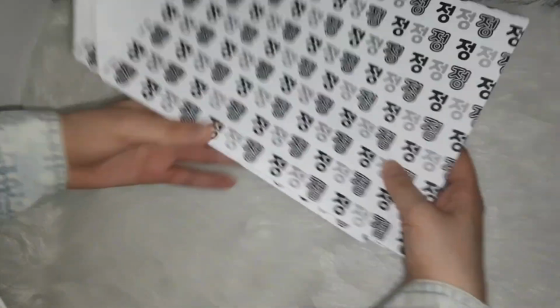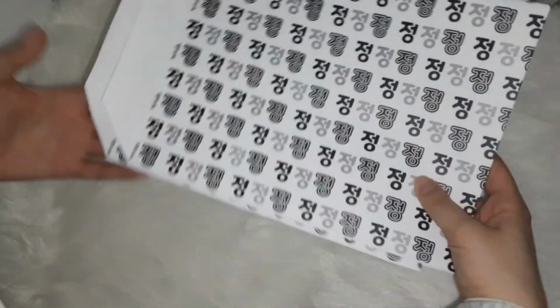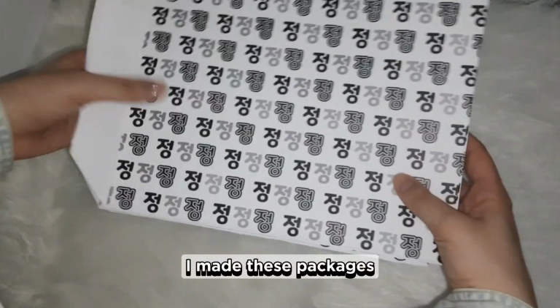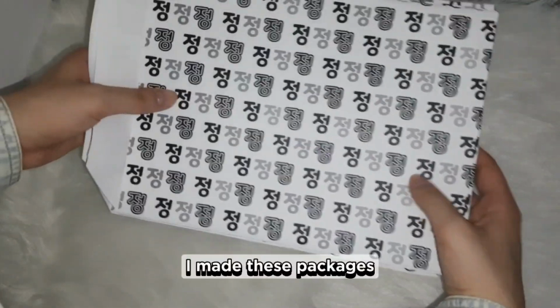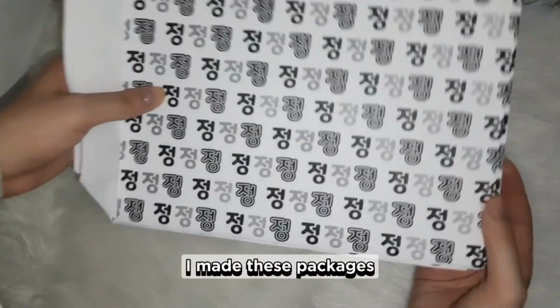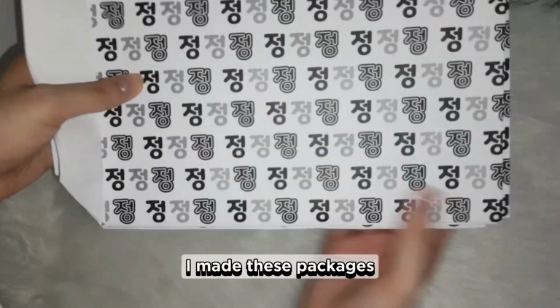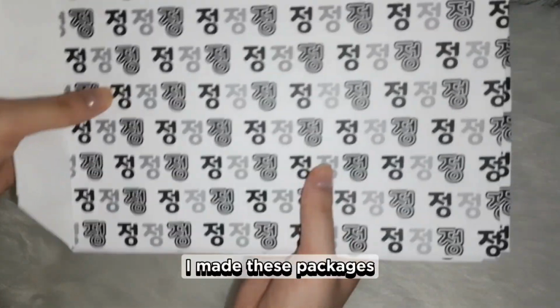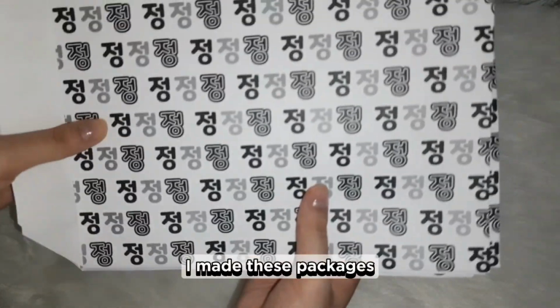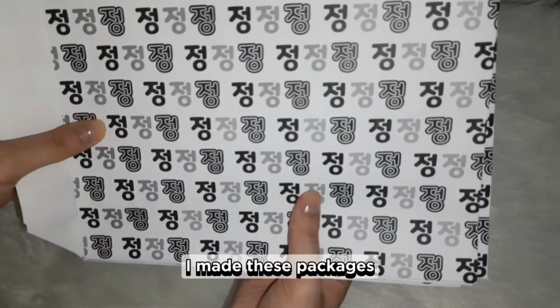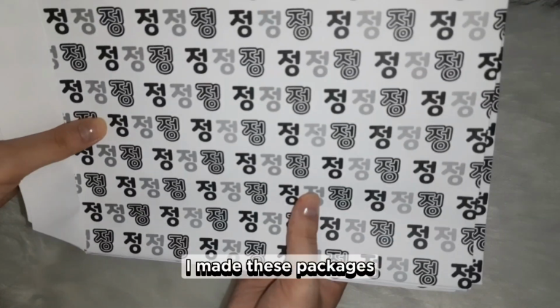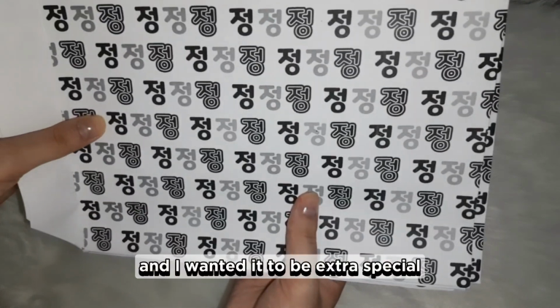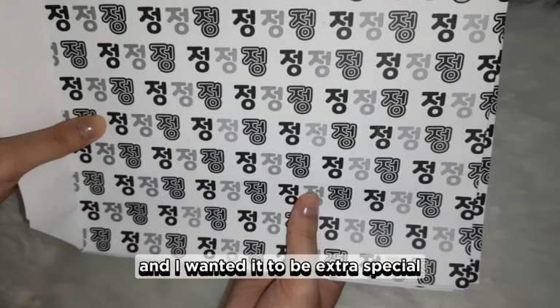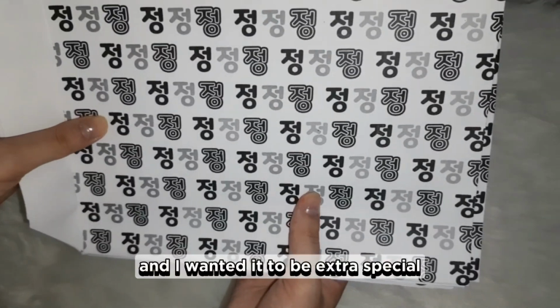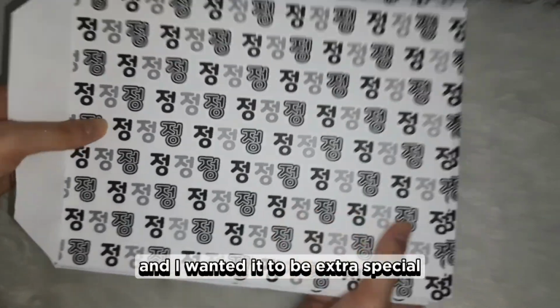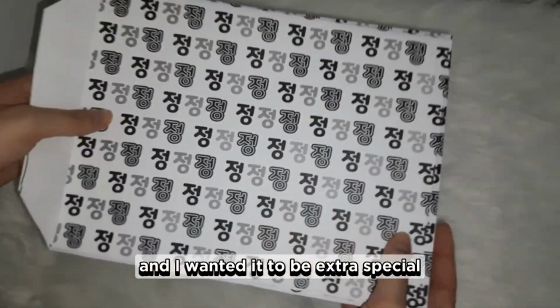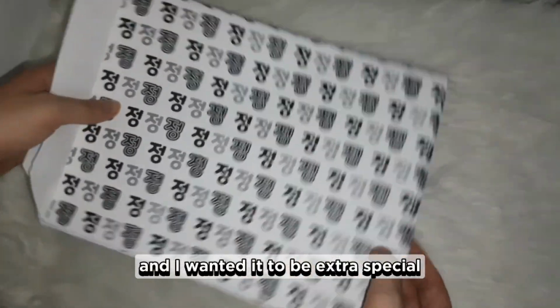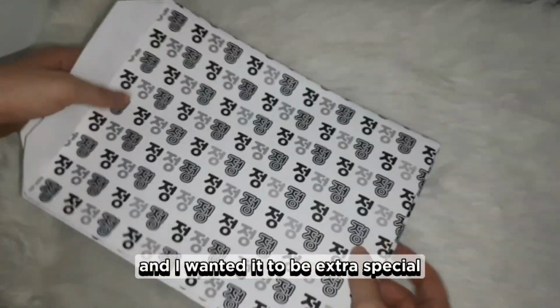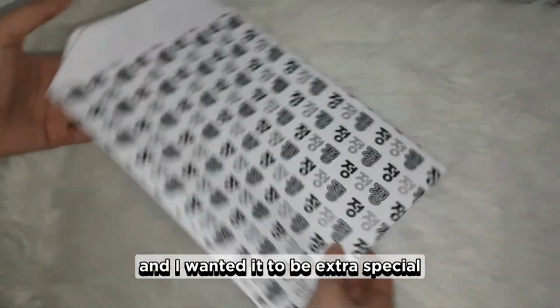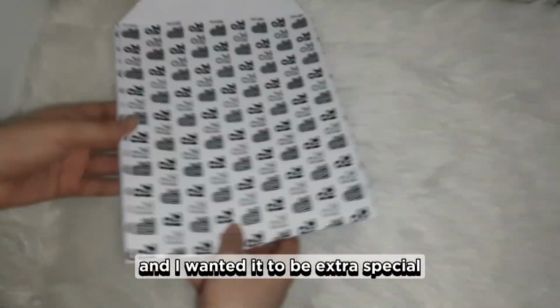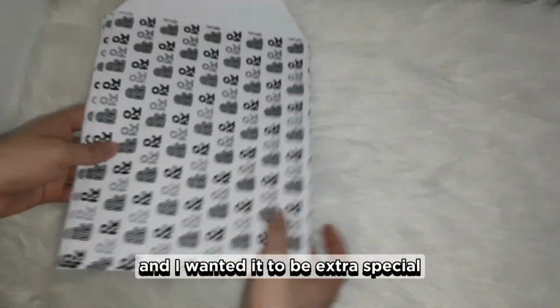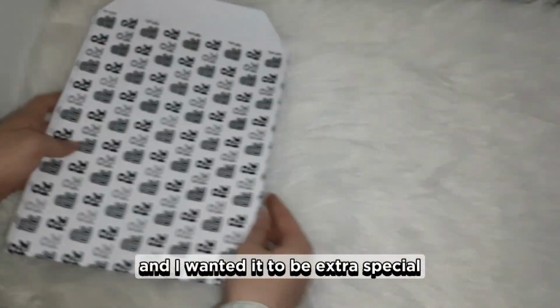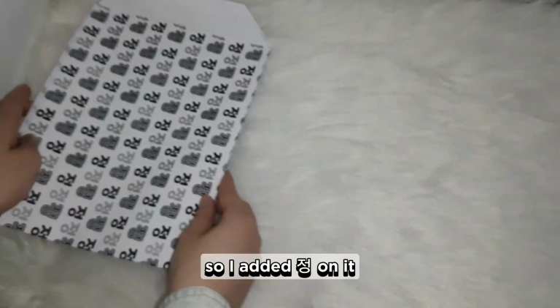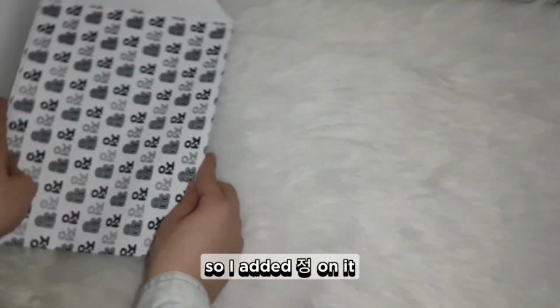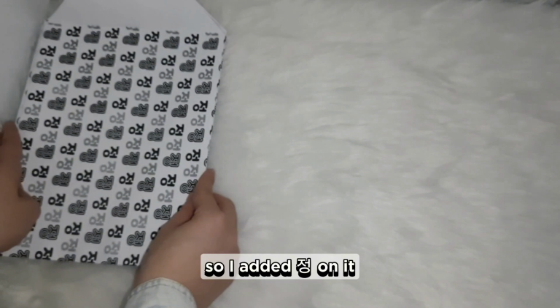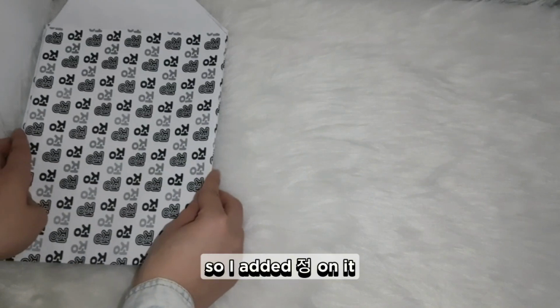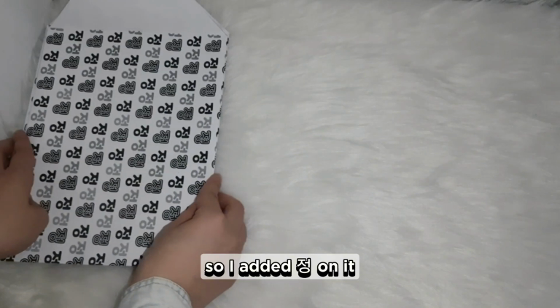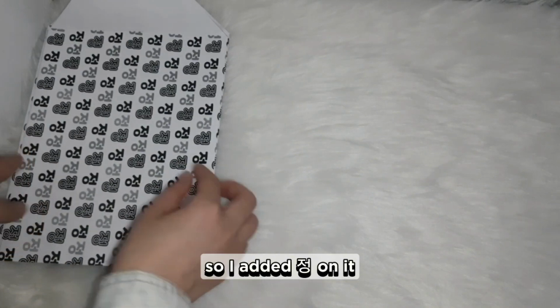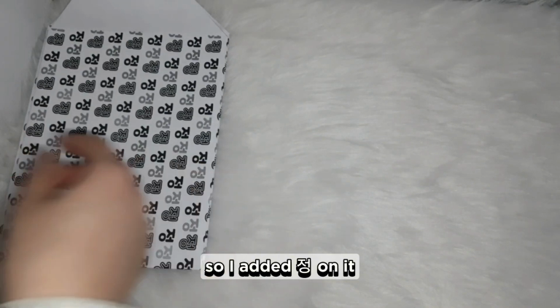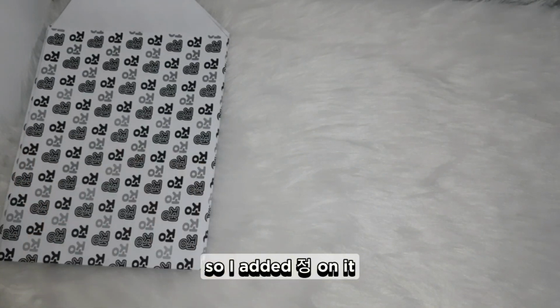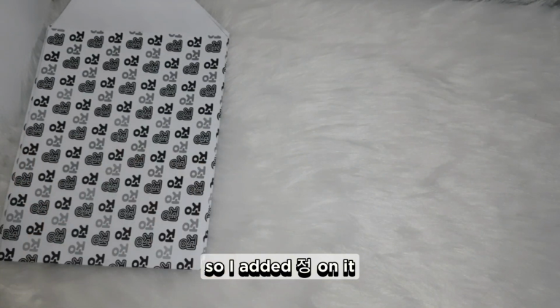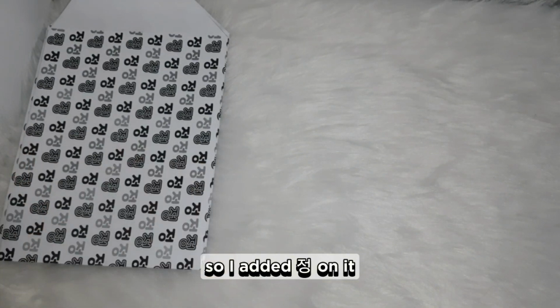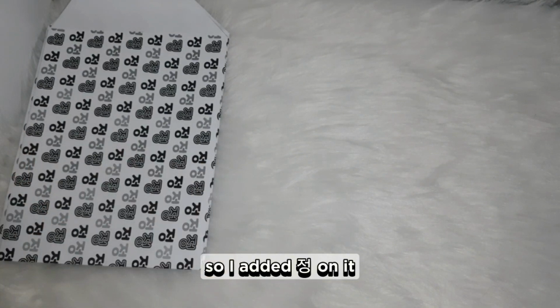I made these packages and I wanted it to be extra special, so I added a personal touch to each one.